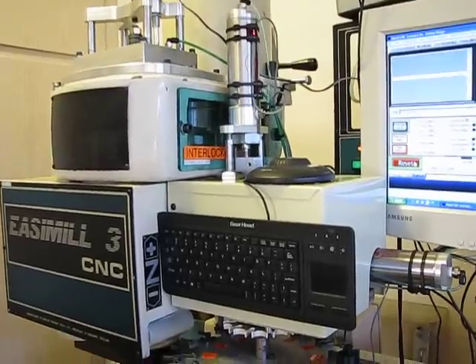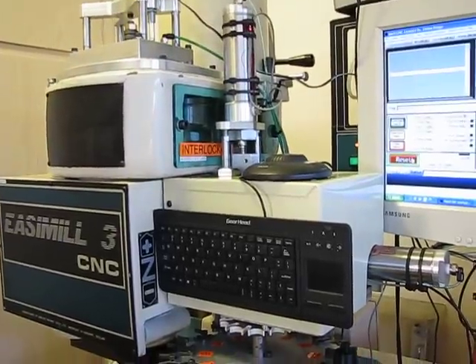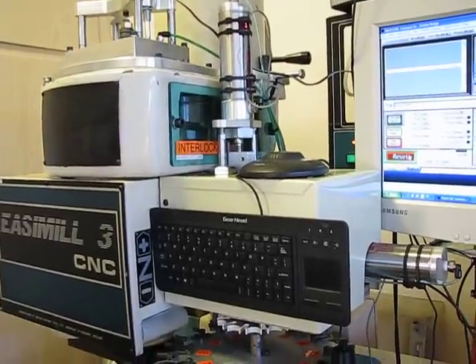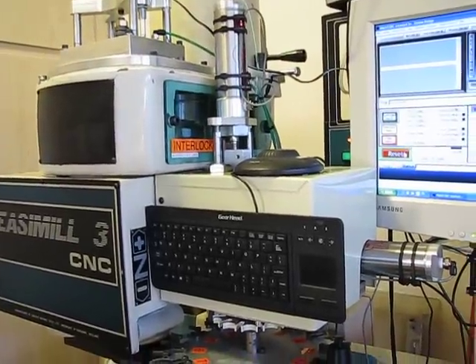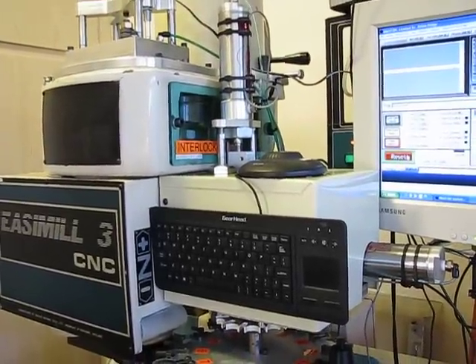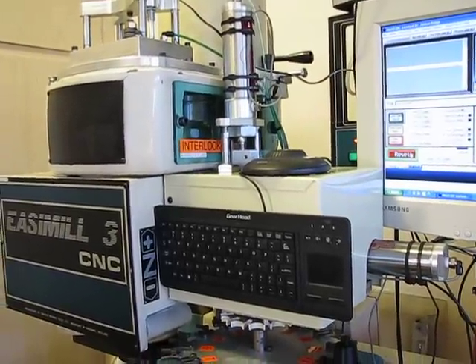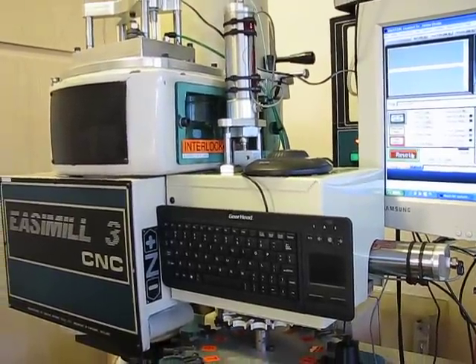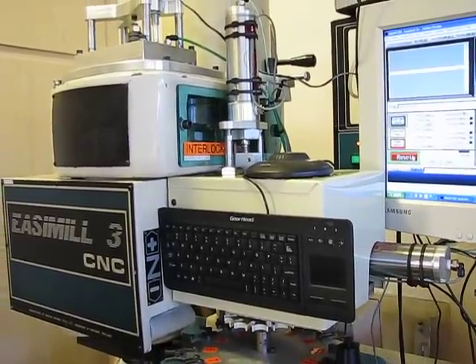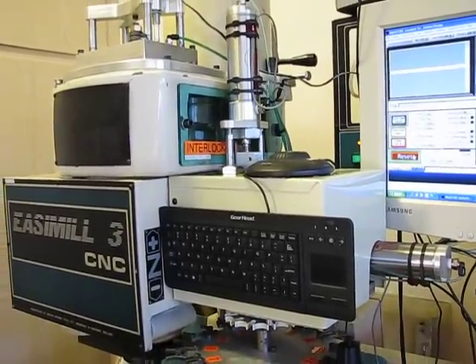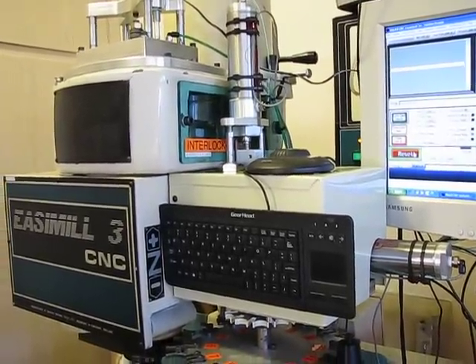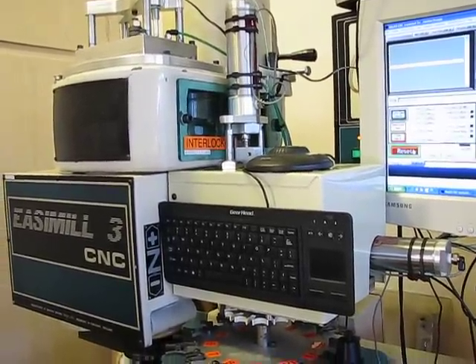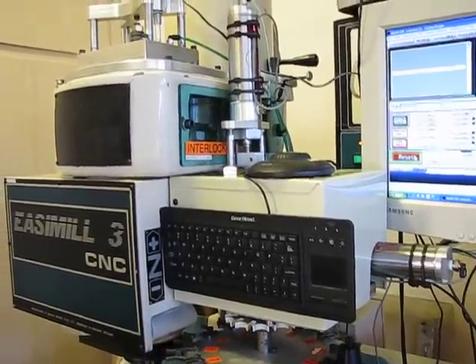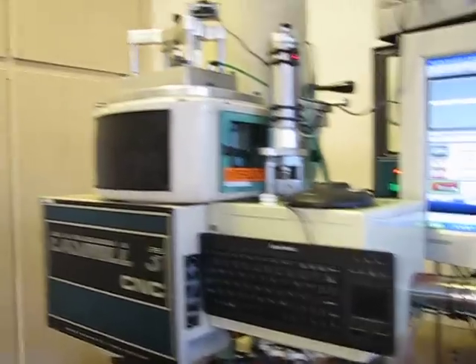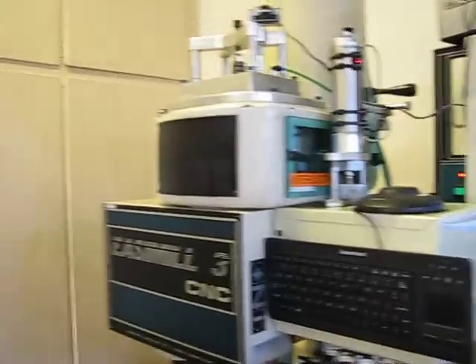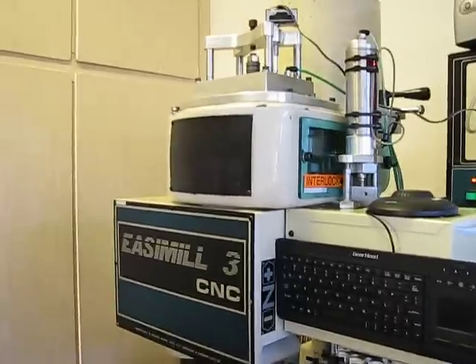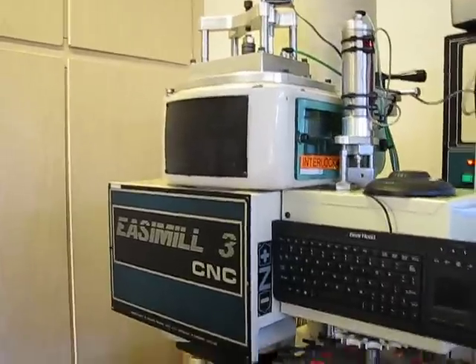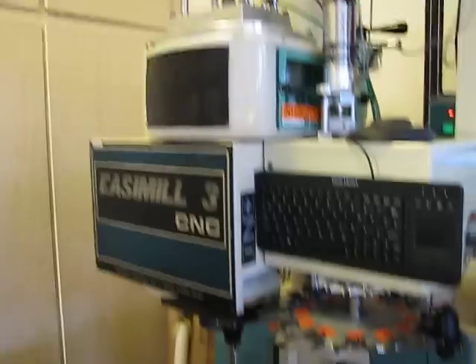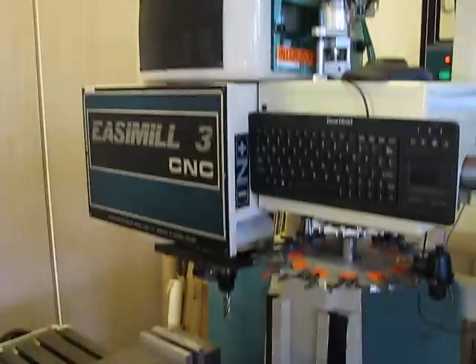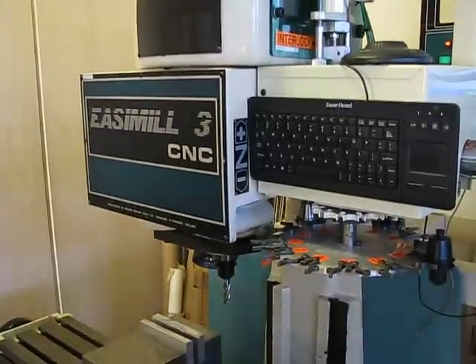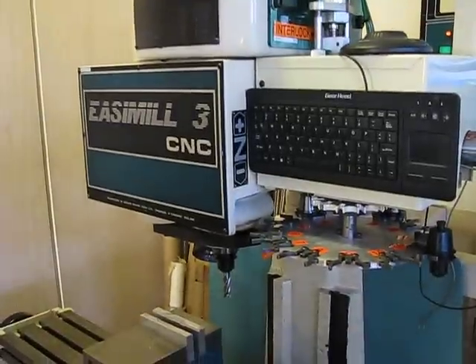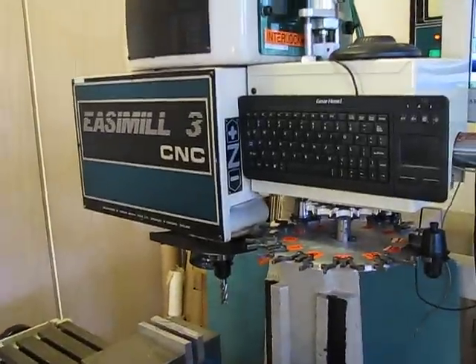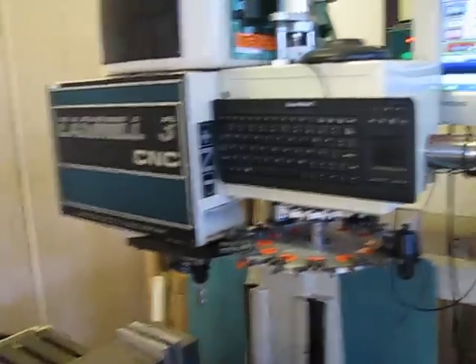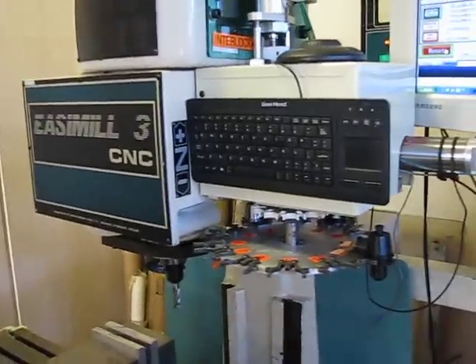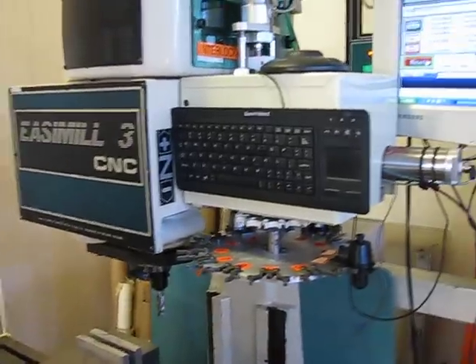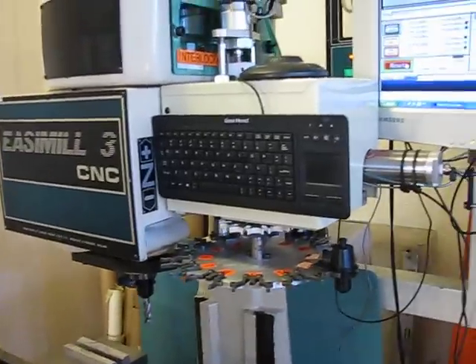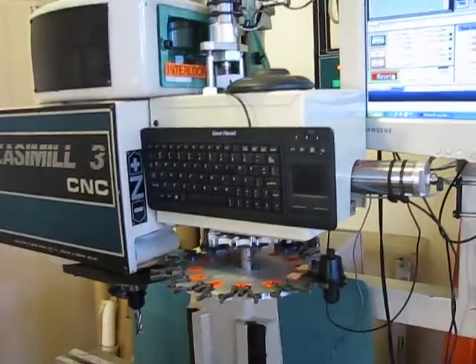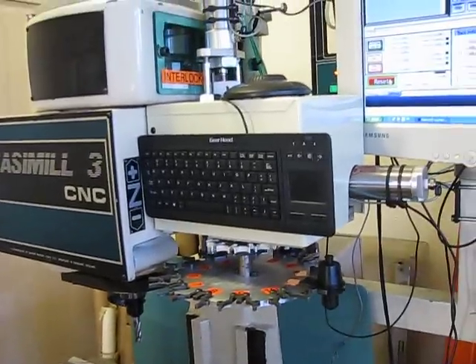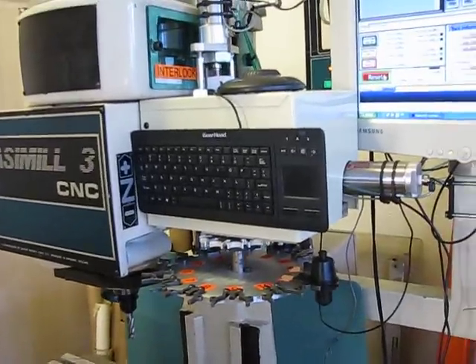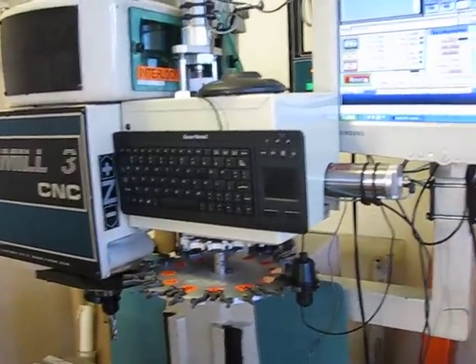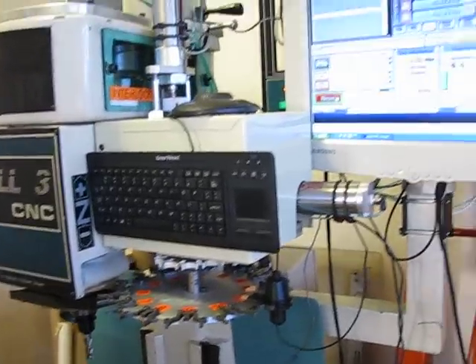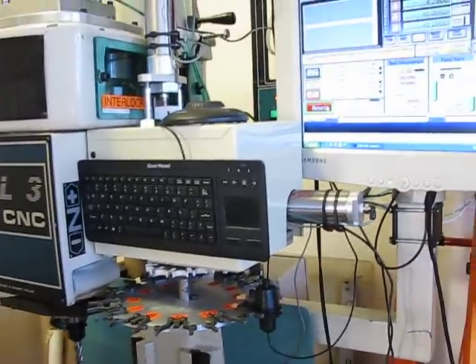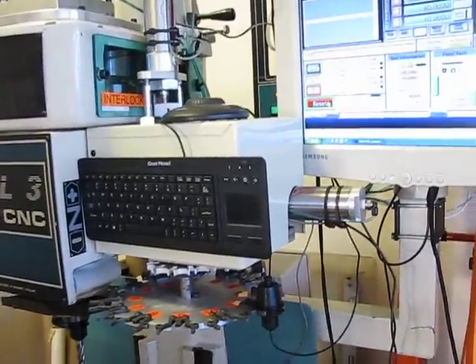This is my scratch-built automatic tool changer for my Denford Easy Mill 3. I'm going to take you through and show you the things first, and then we're going to run it.